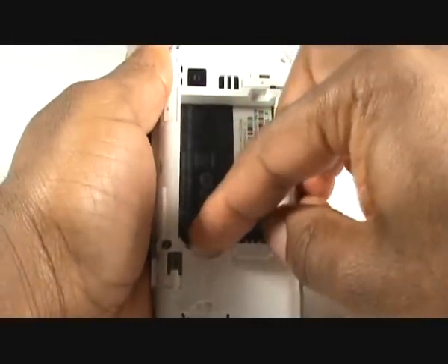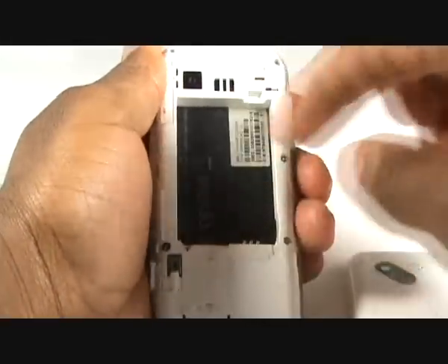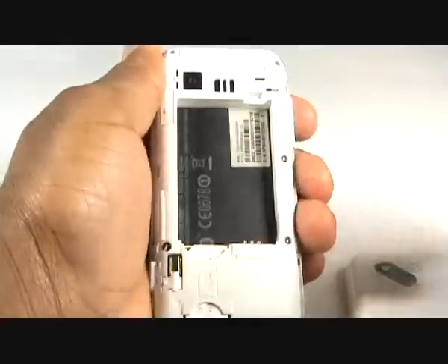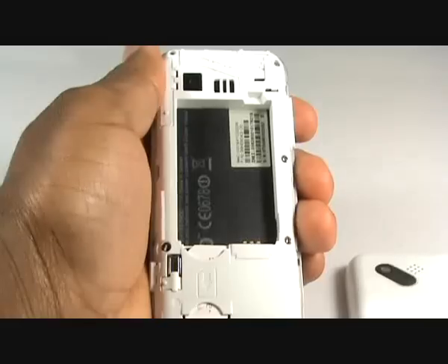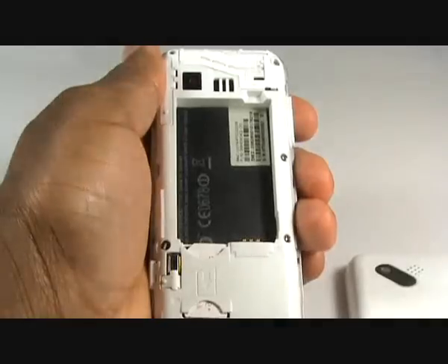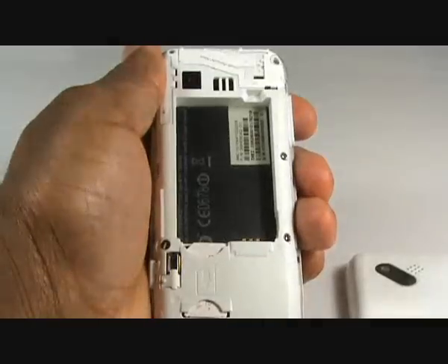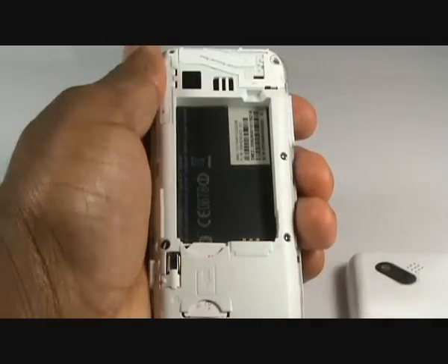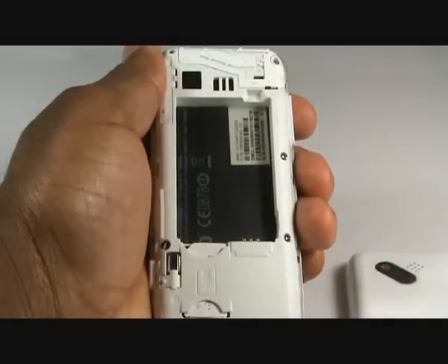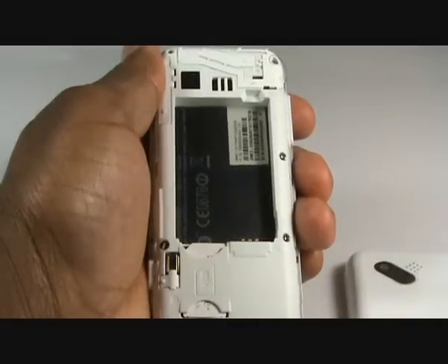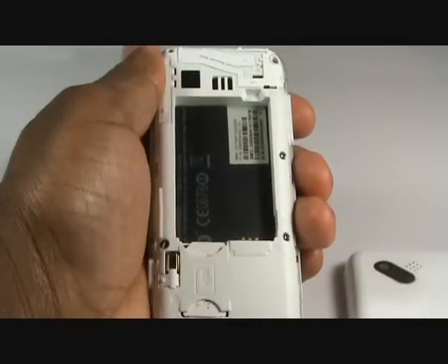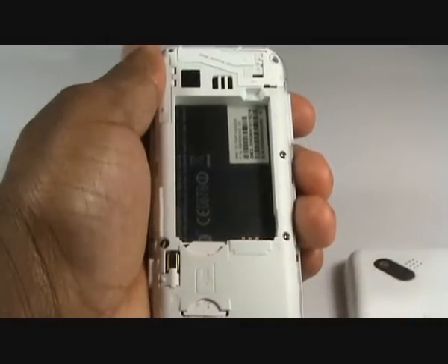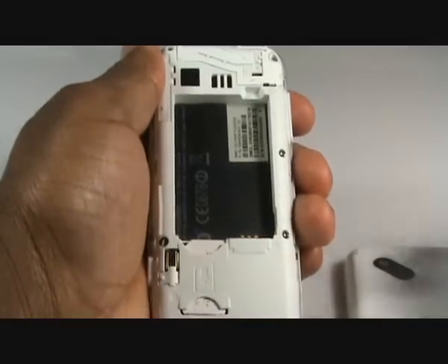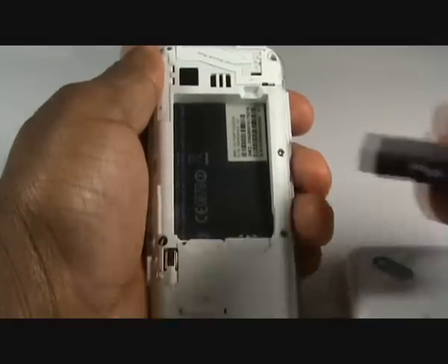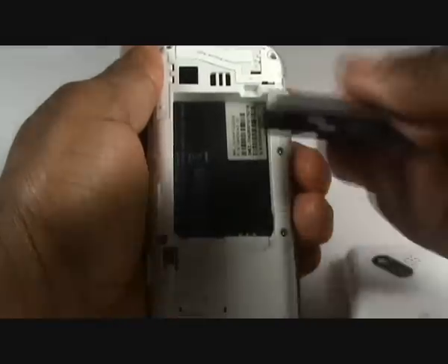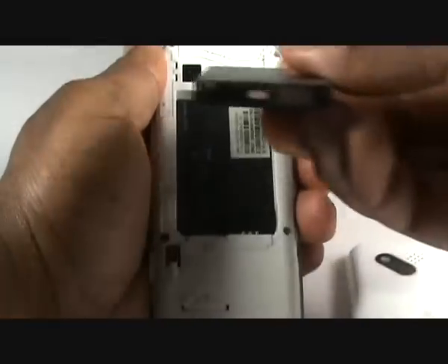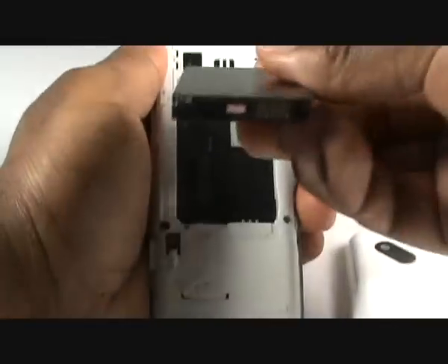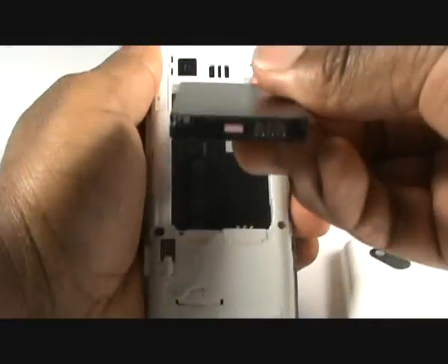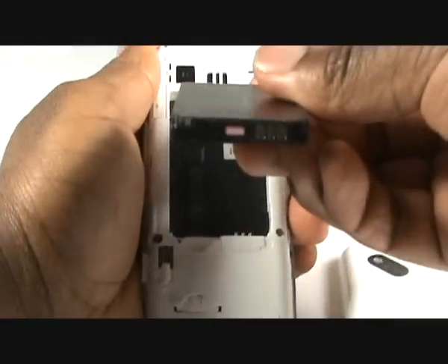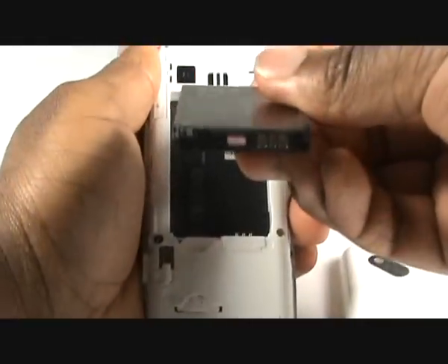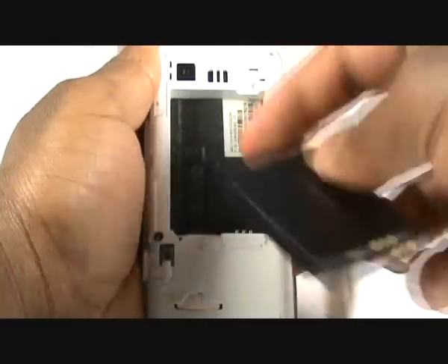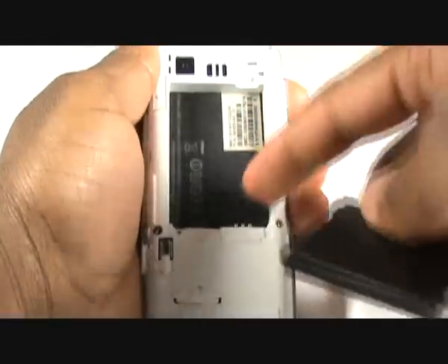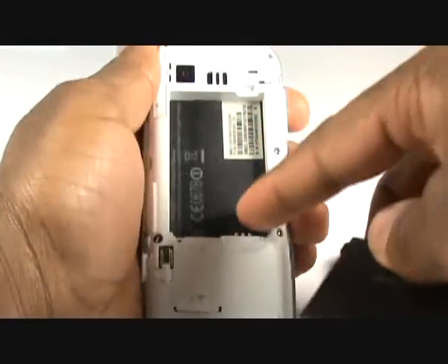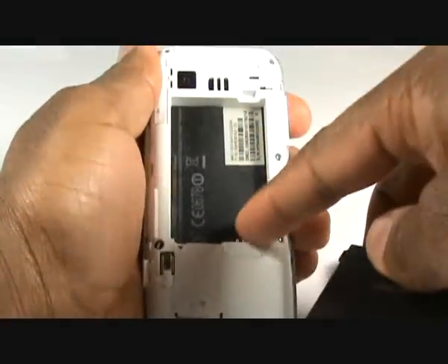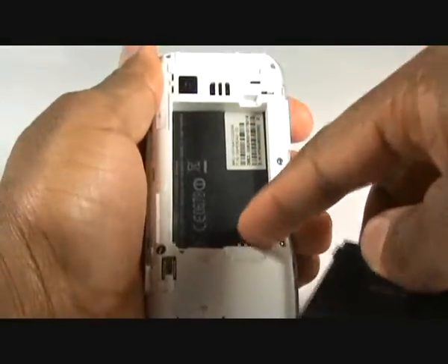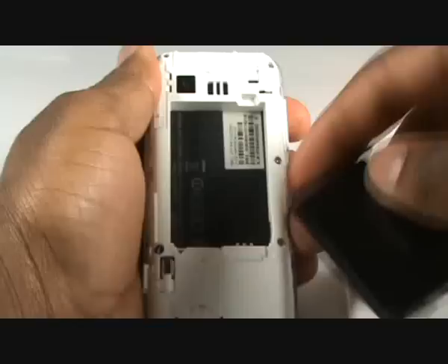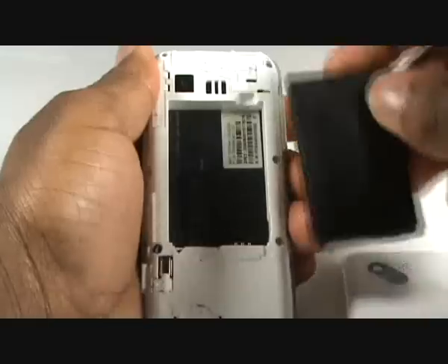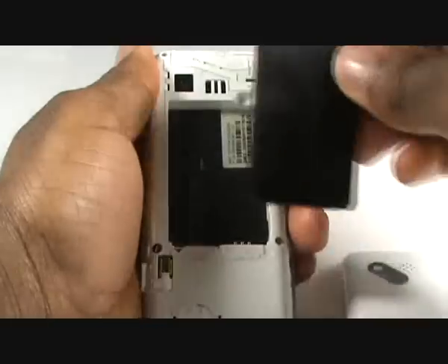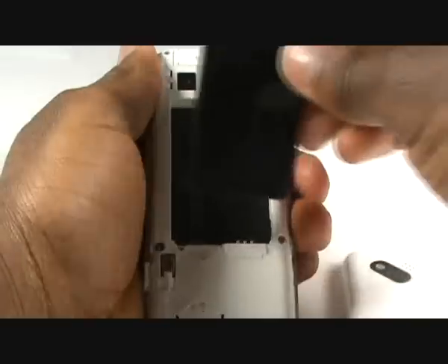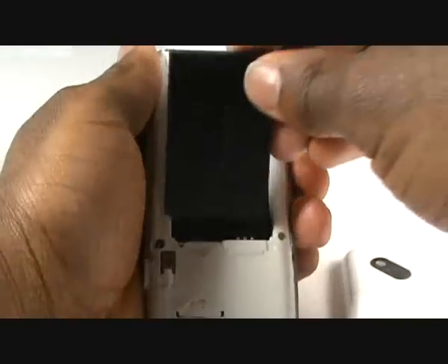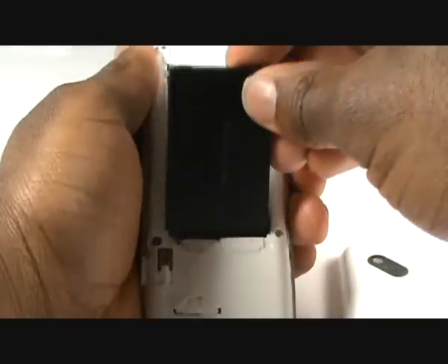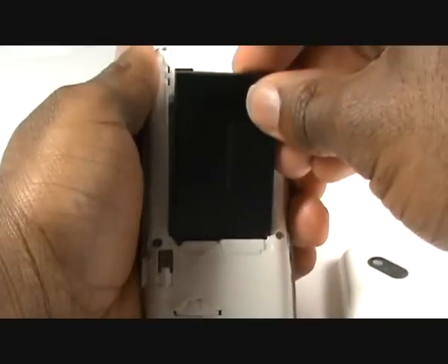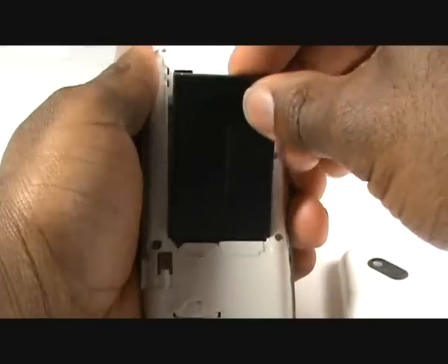Pop the battery back in ensuring the connectors are facing the right way down, and then press the back cover back onto the handset.